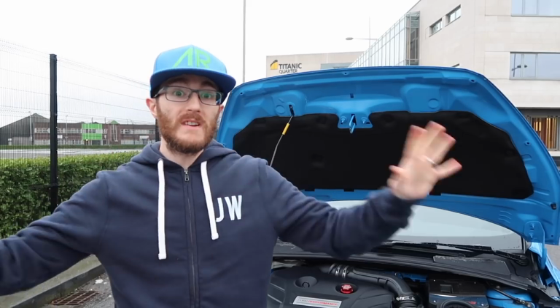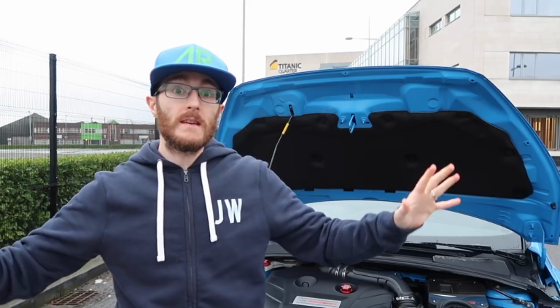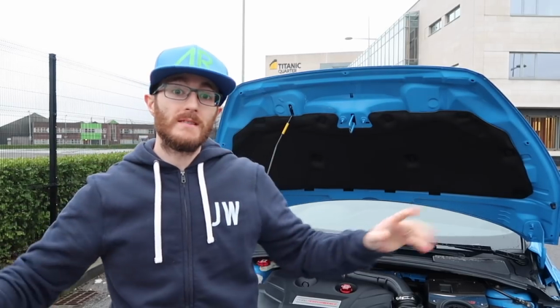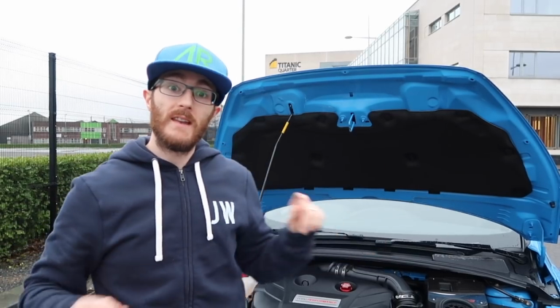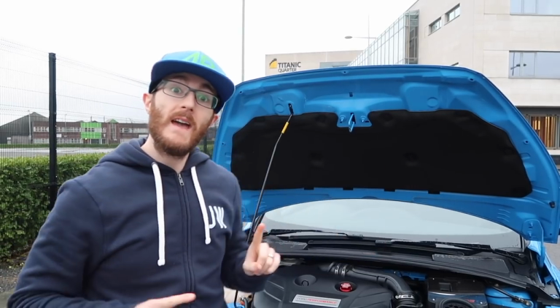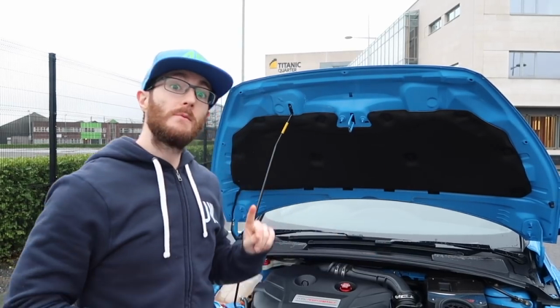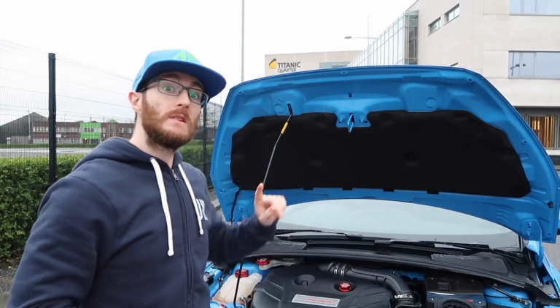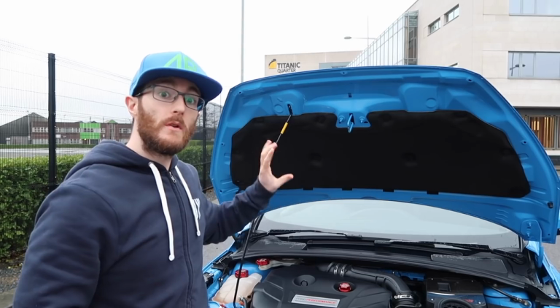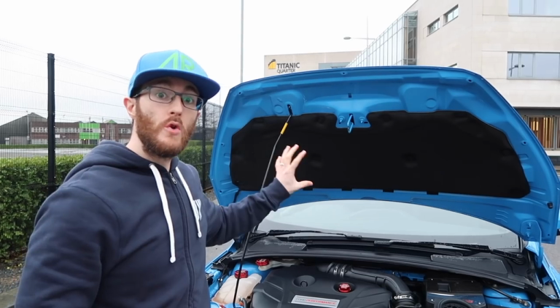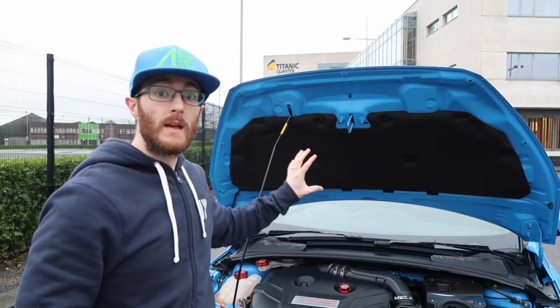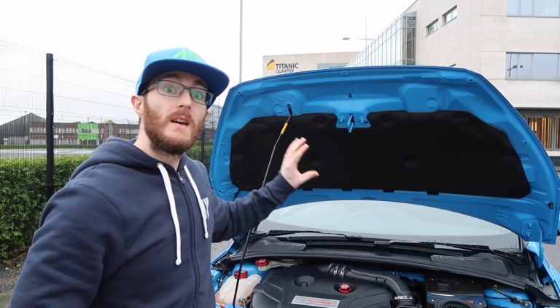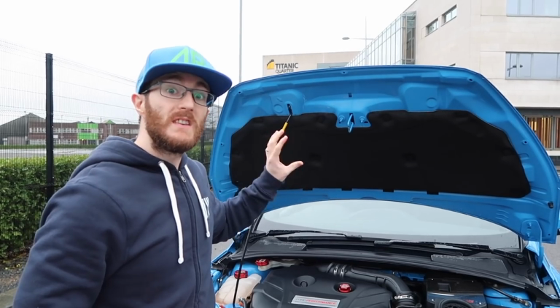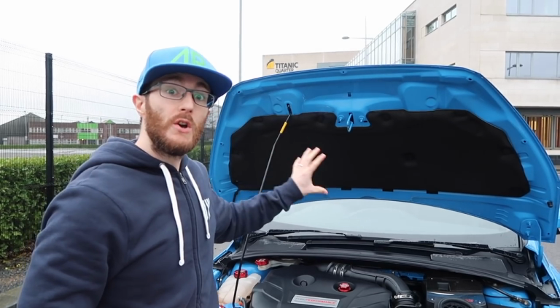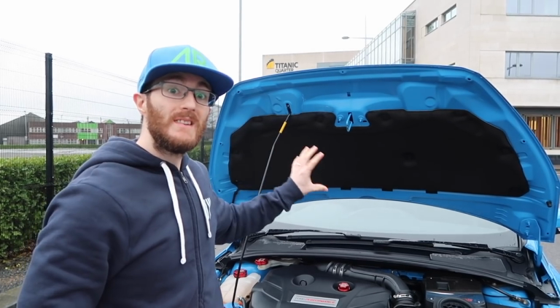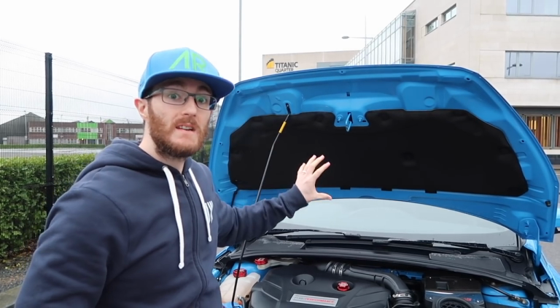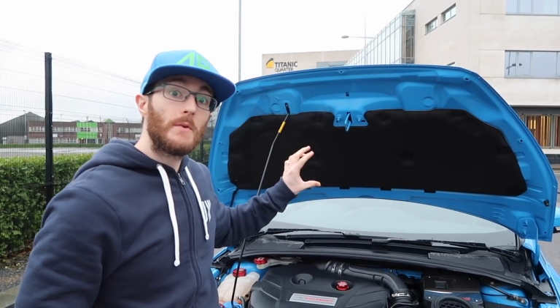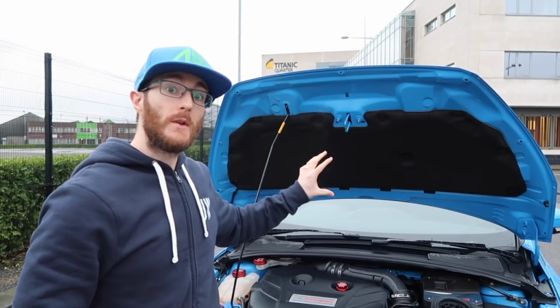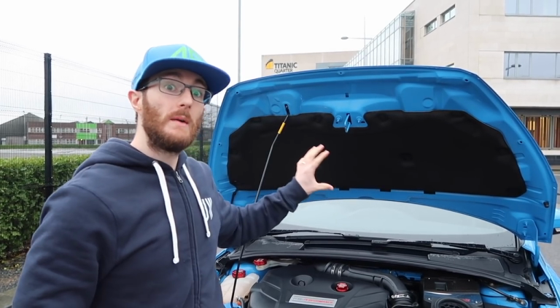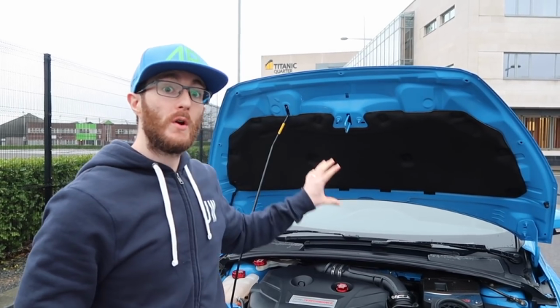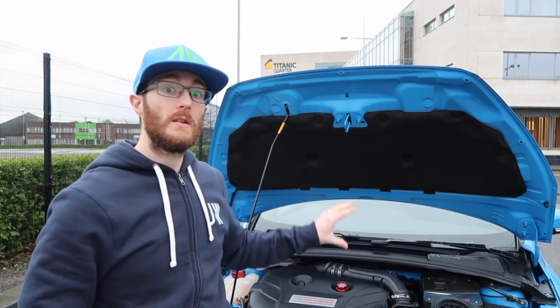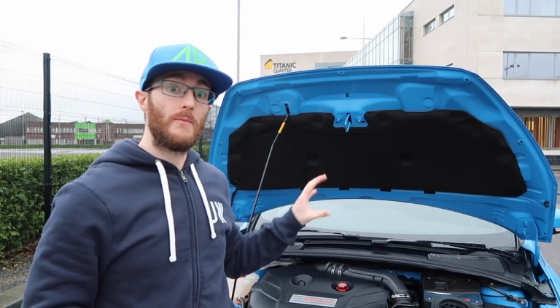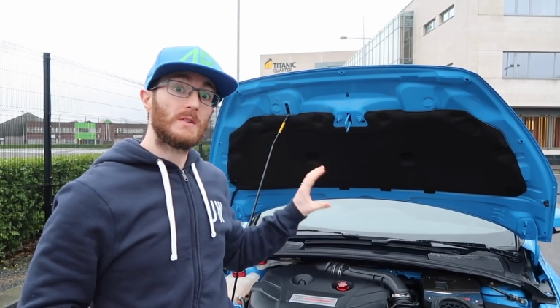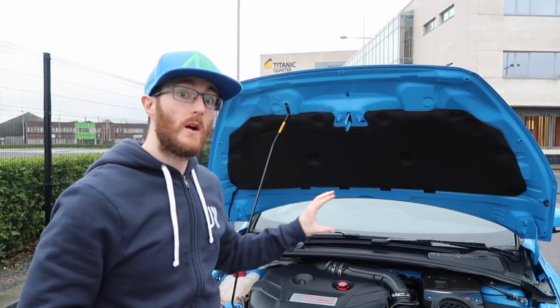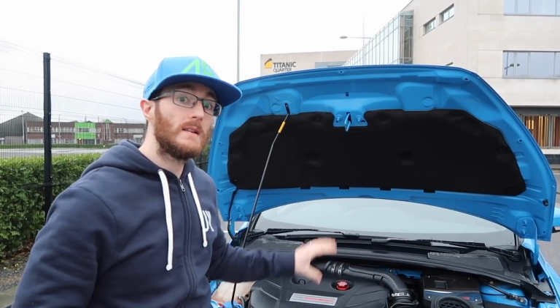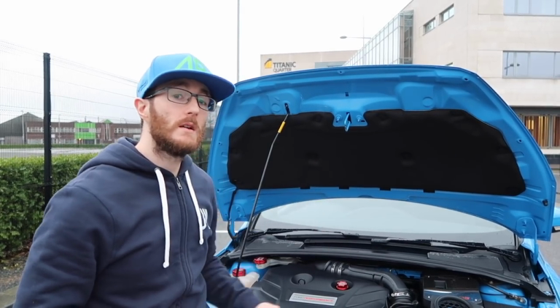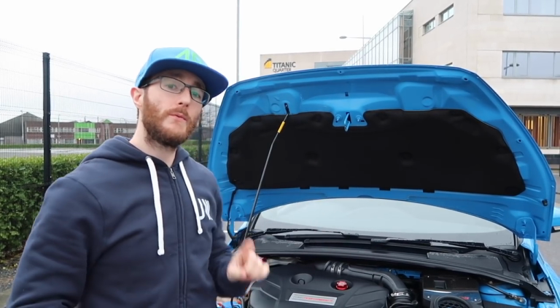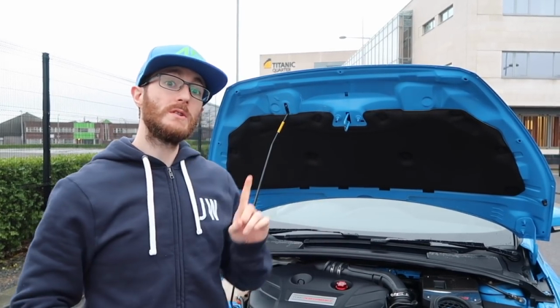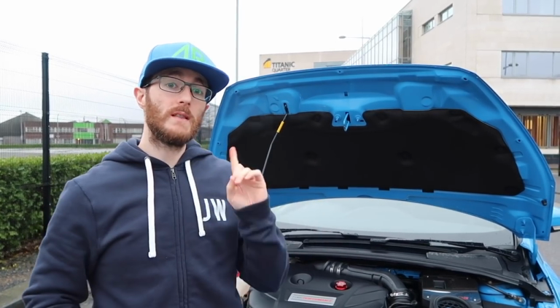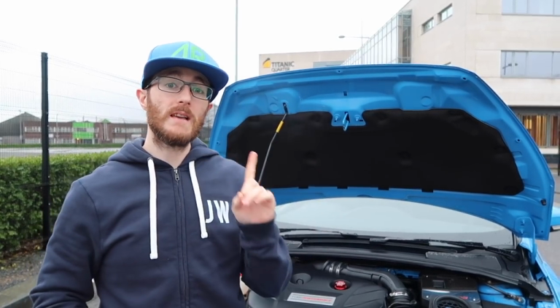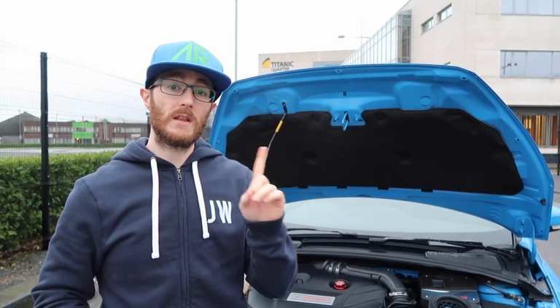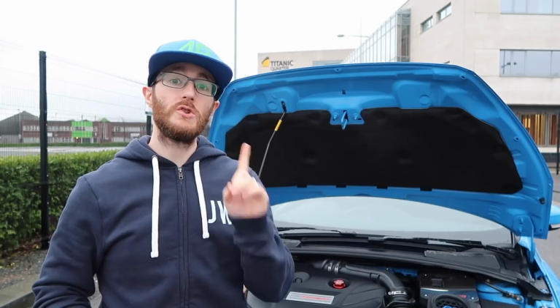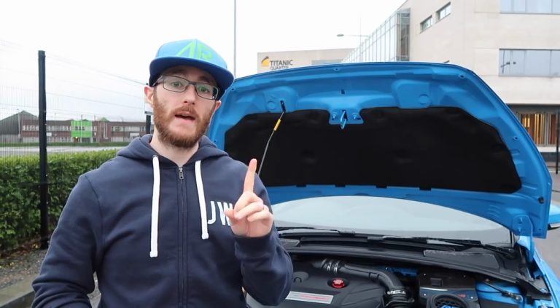Greetings! Today I'm going to be removing the sound deadening from under my bonnet on my Focus RS, but first let's have a little chat.